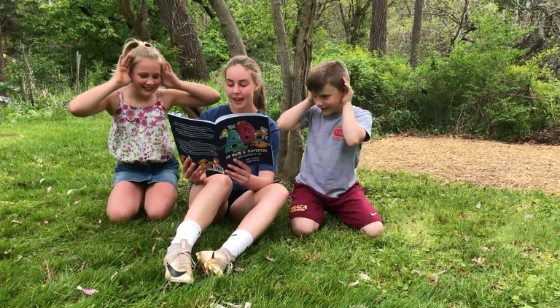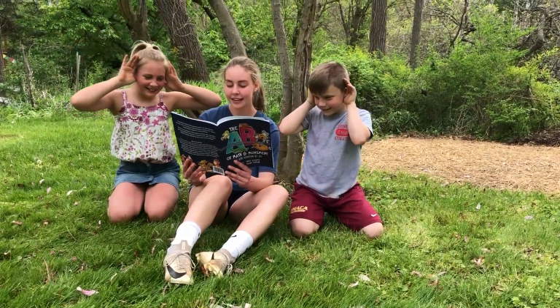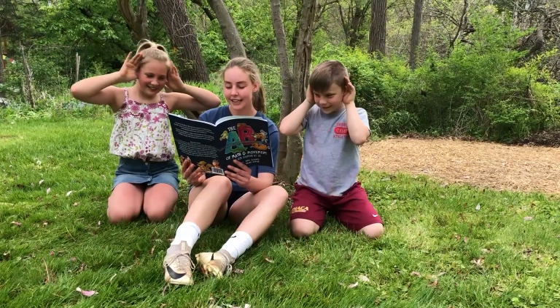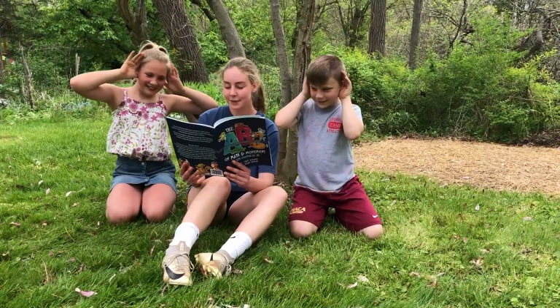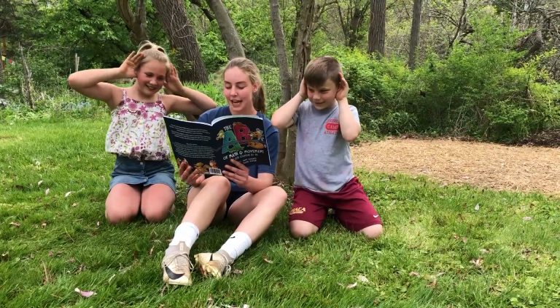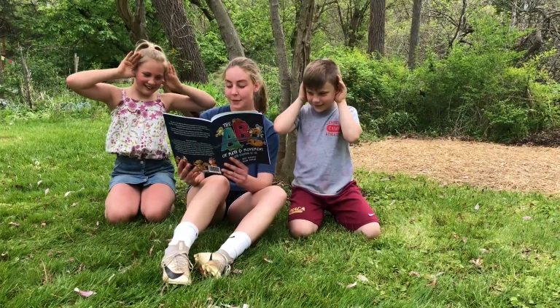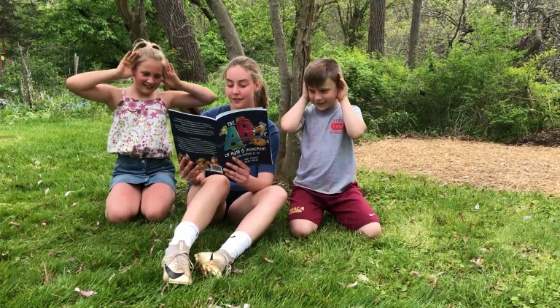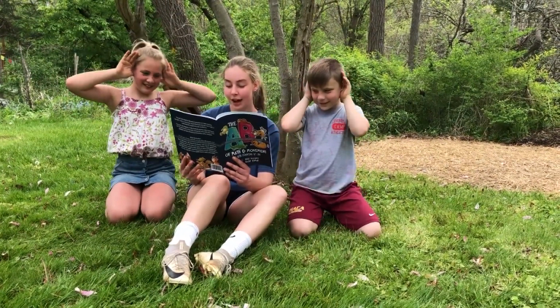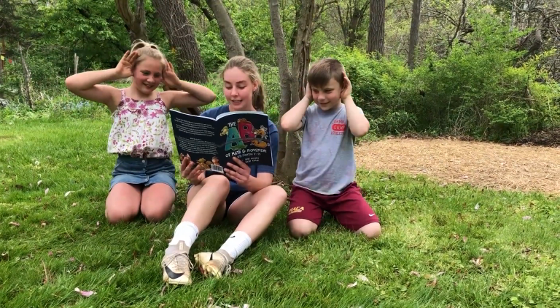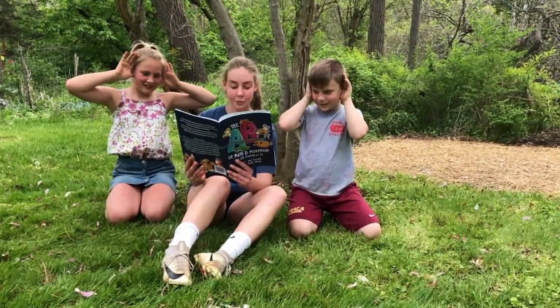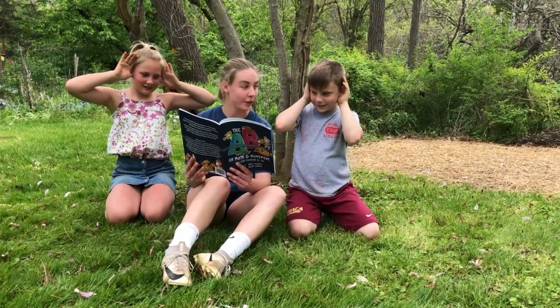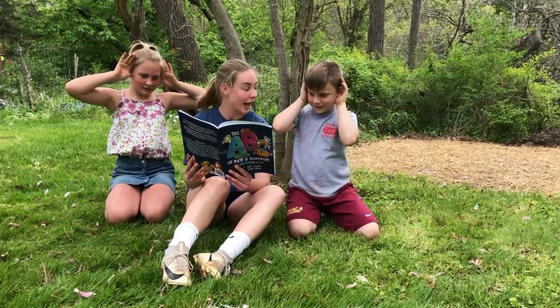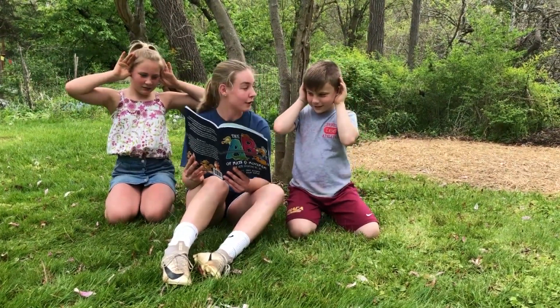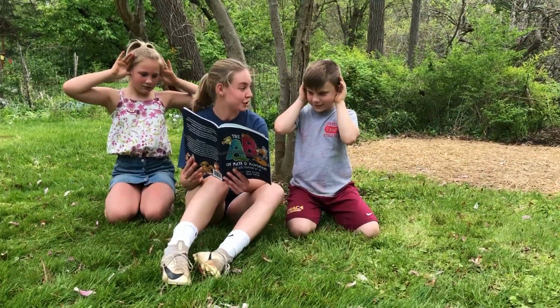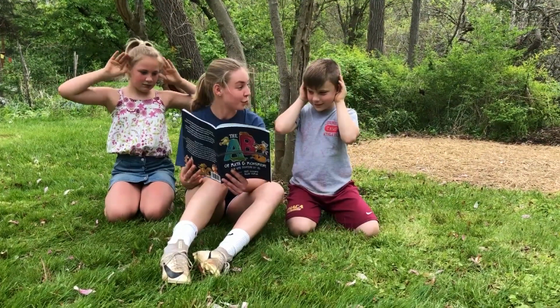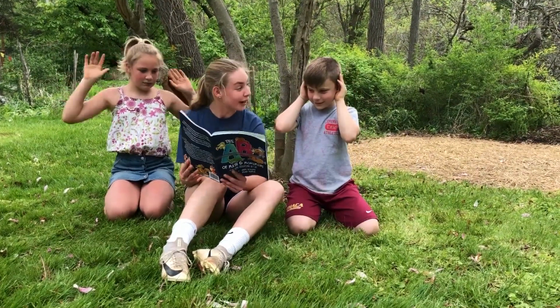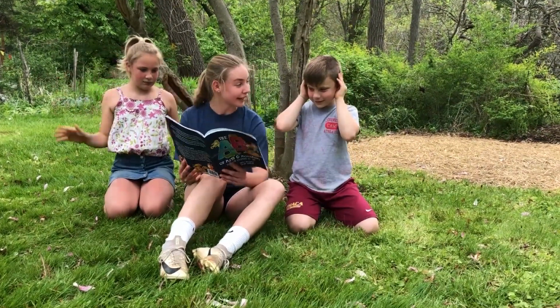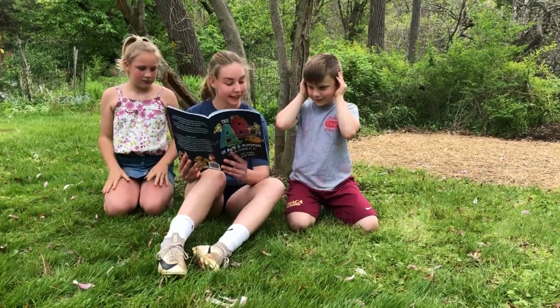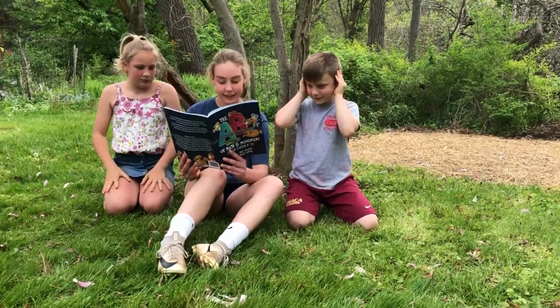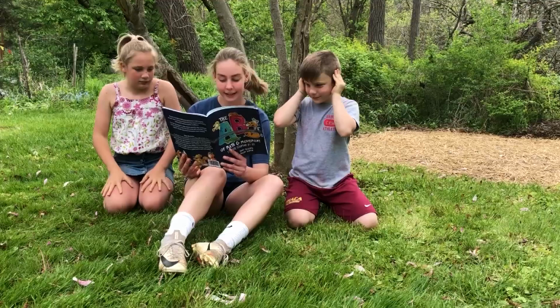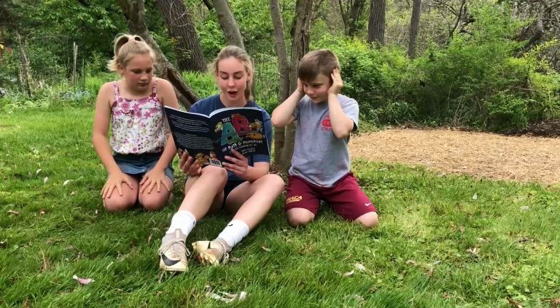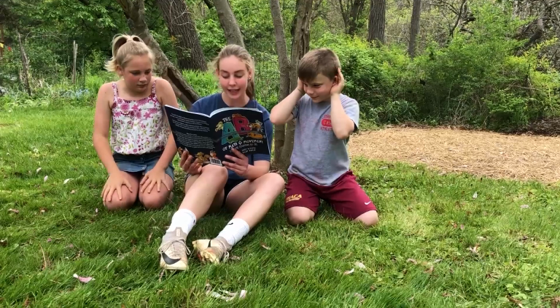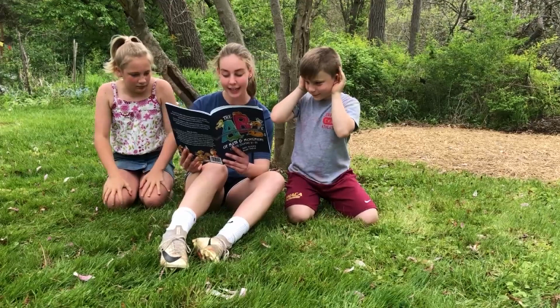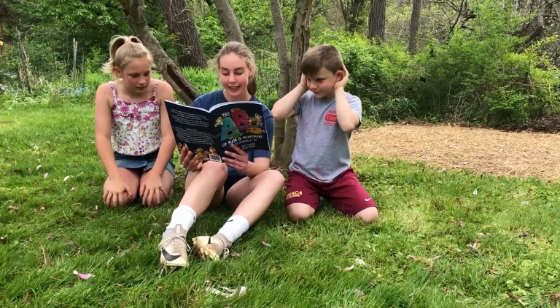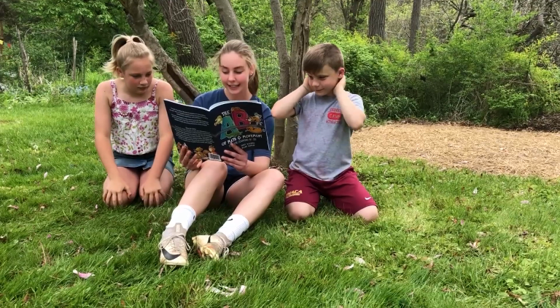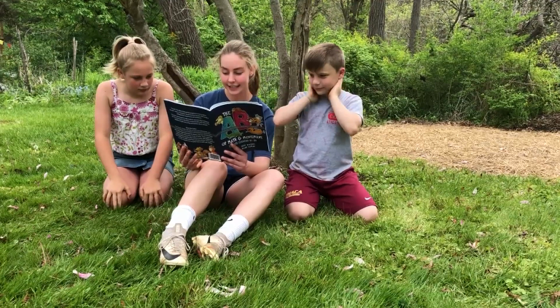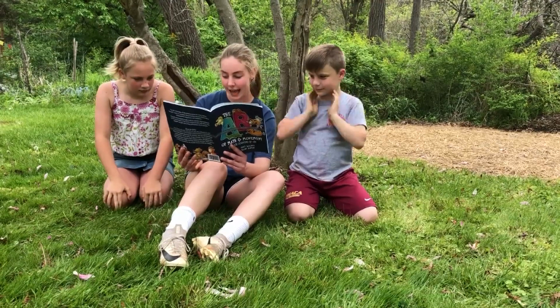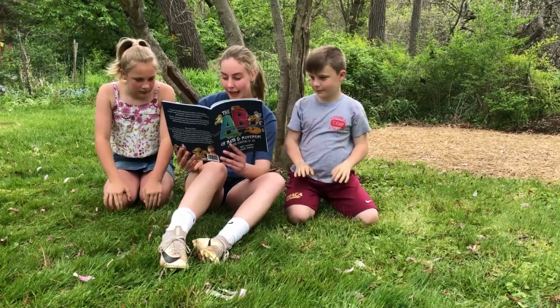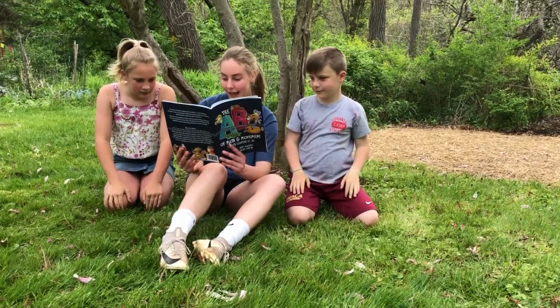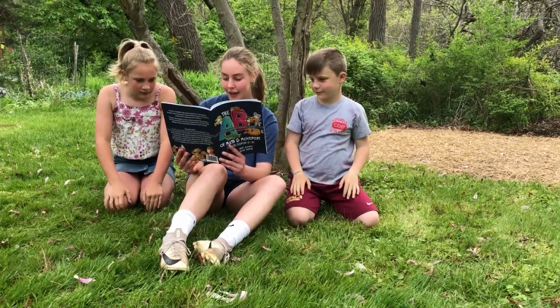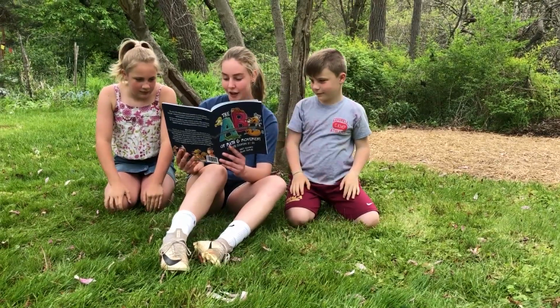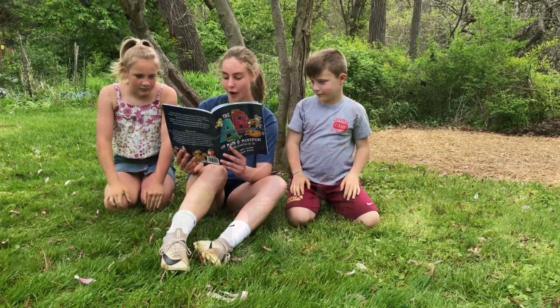Let's pretend to be foxes while we count up to 20. Ready, set, go!